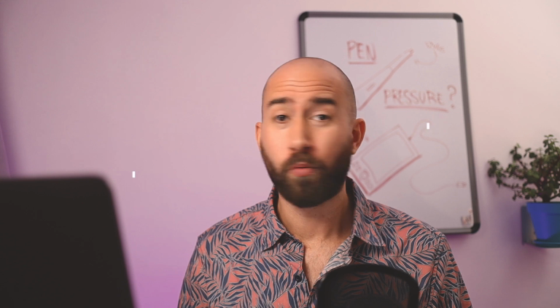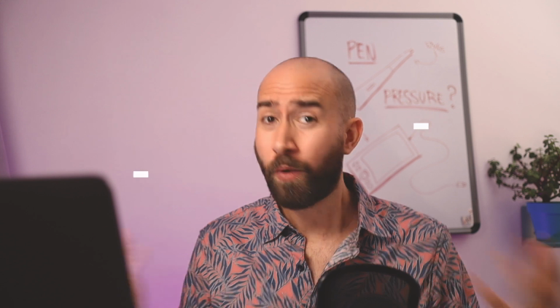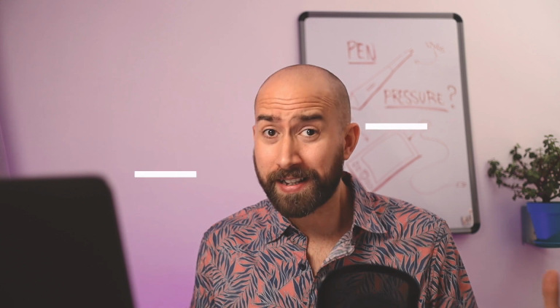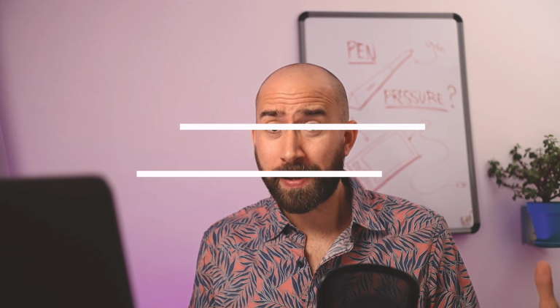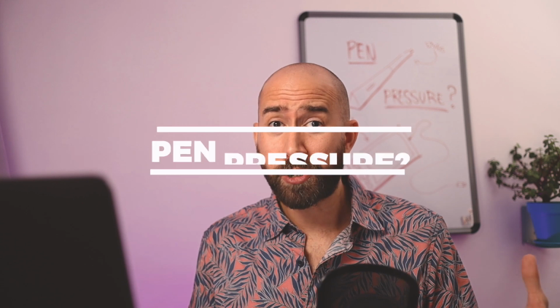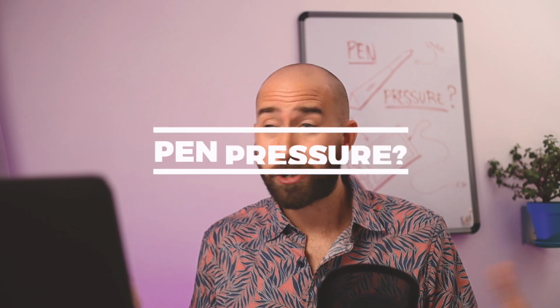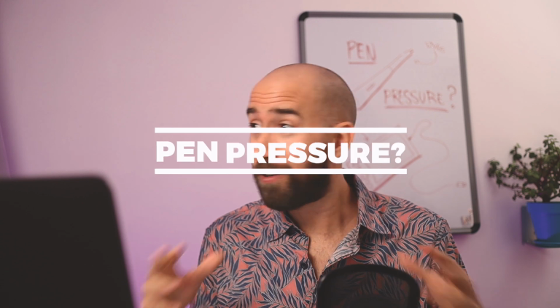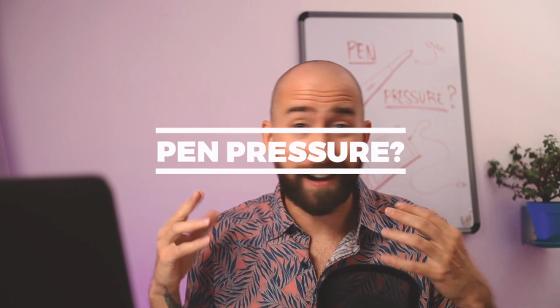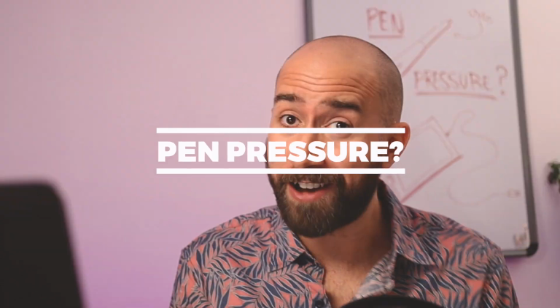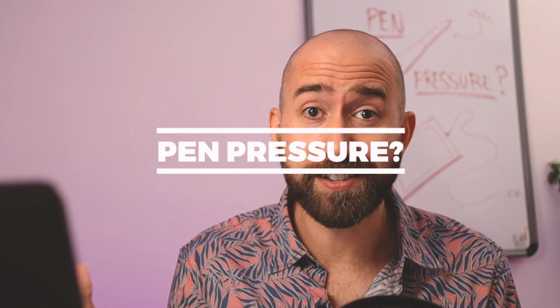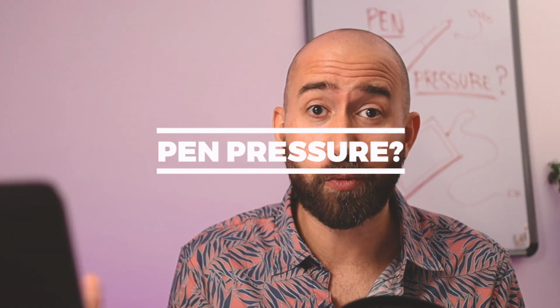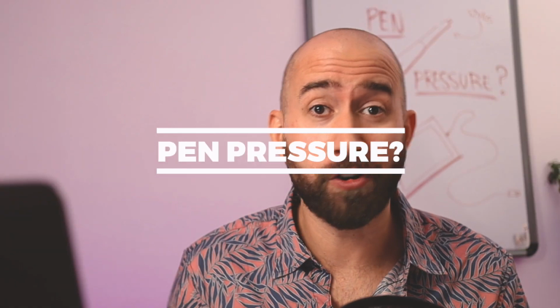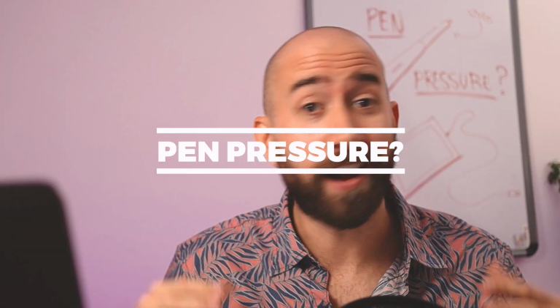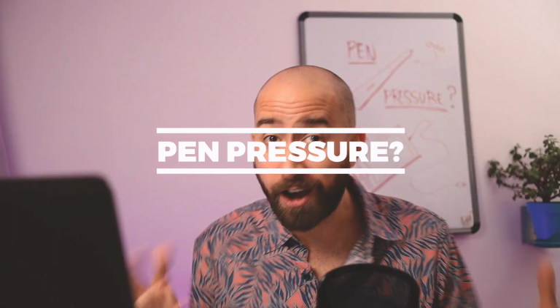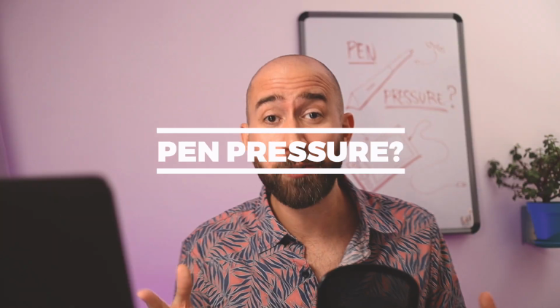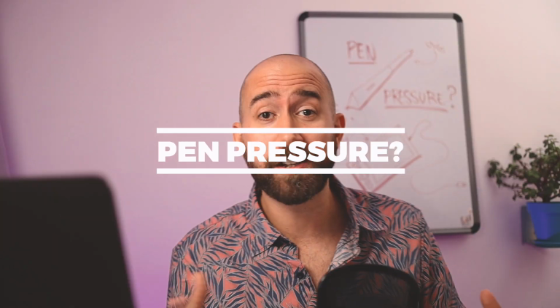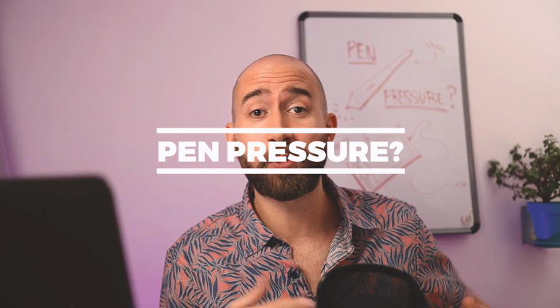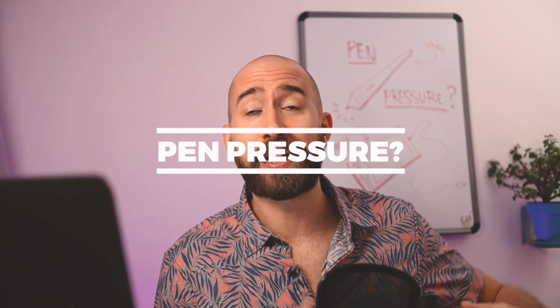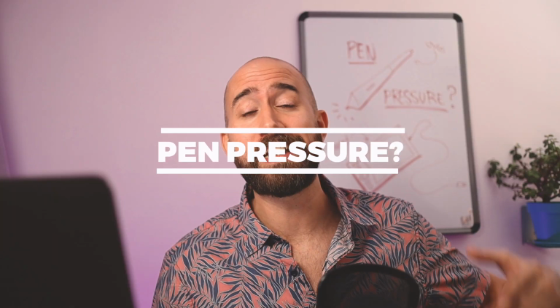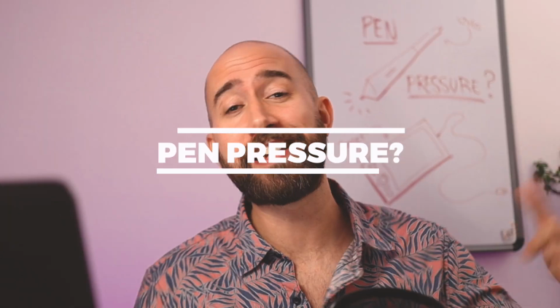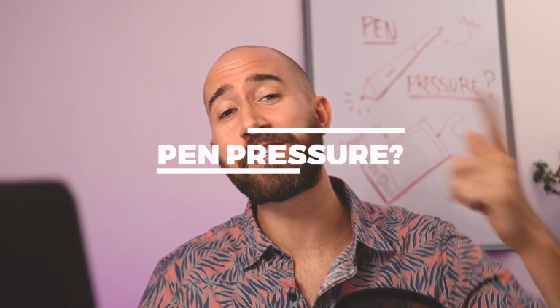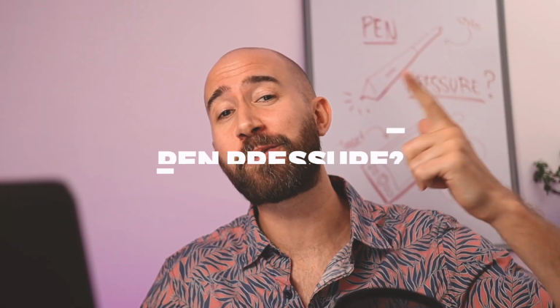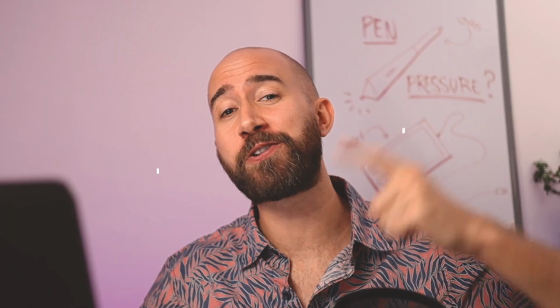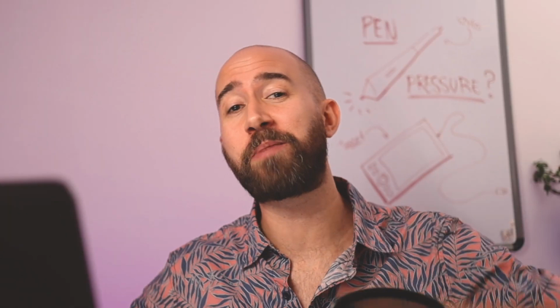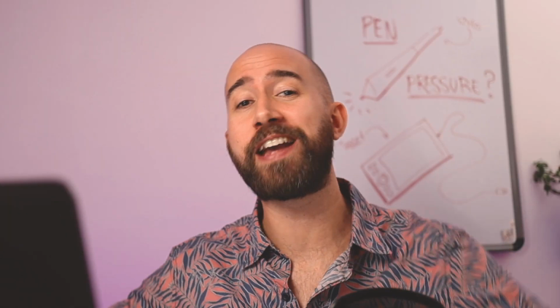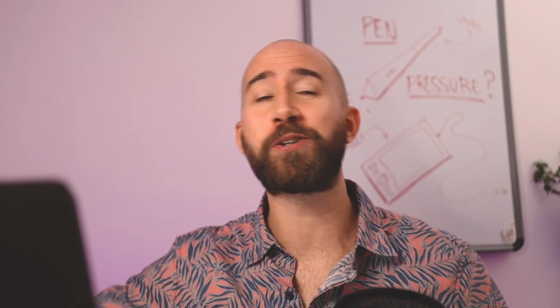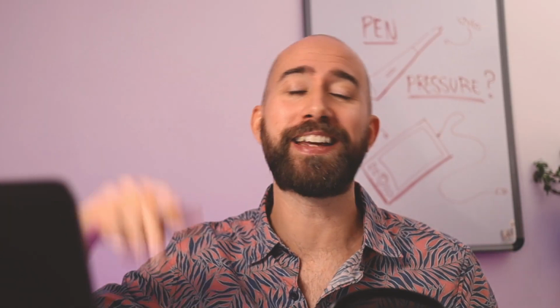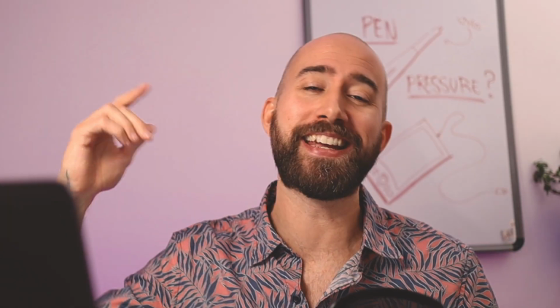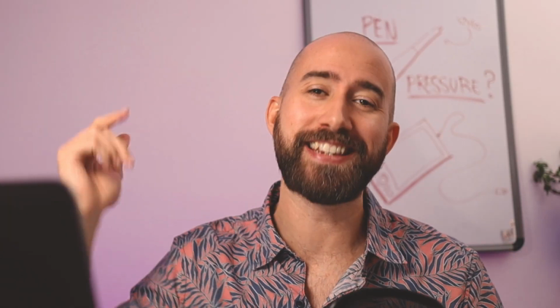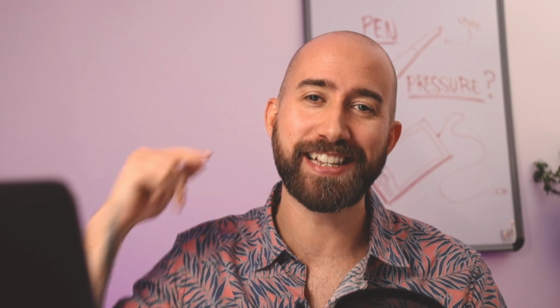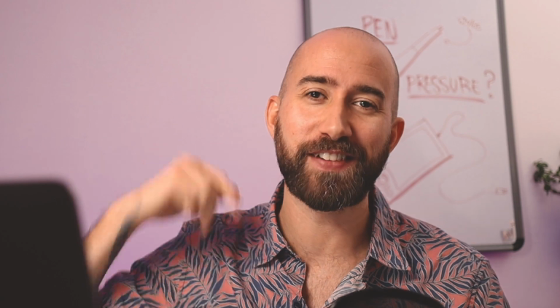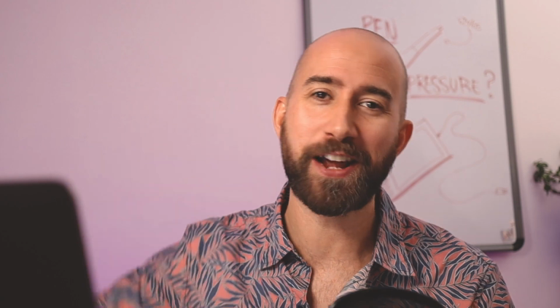What is pen pressure? How does it work? How to use it correctly? These are the questions I'll be answering in this video.